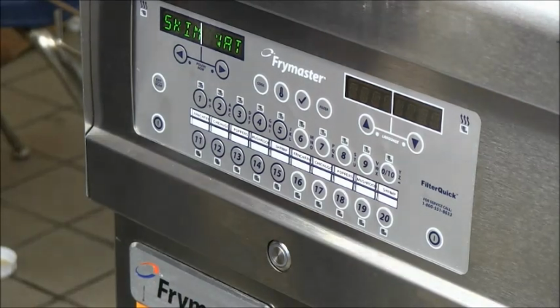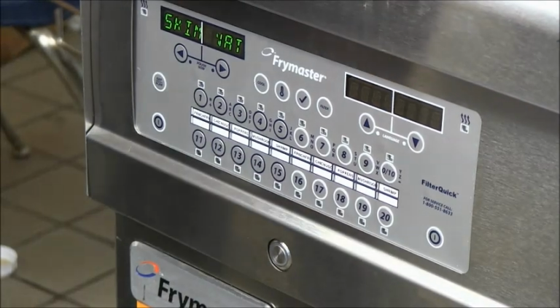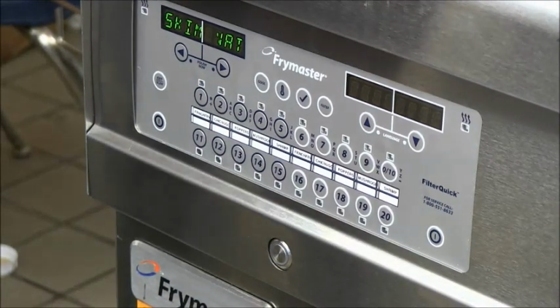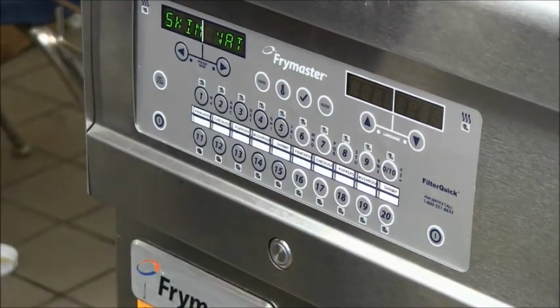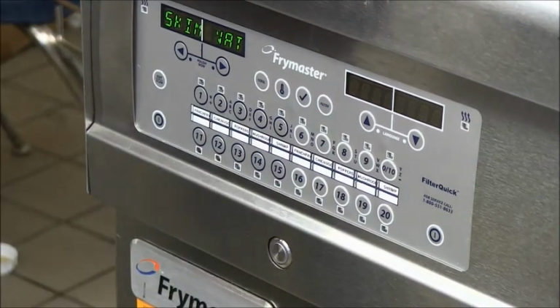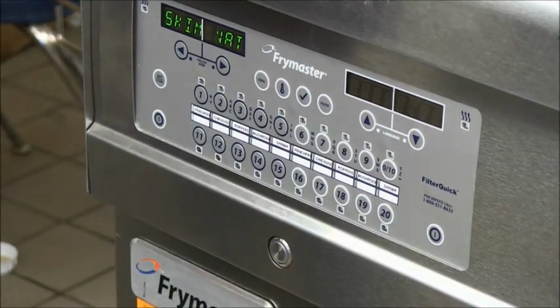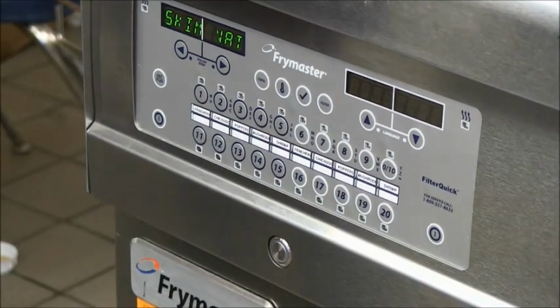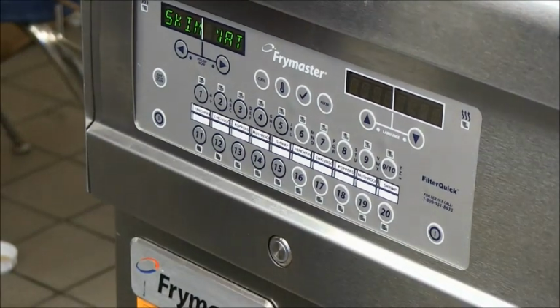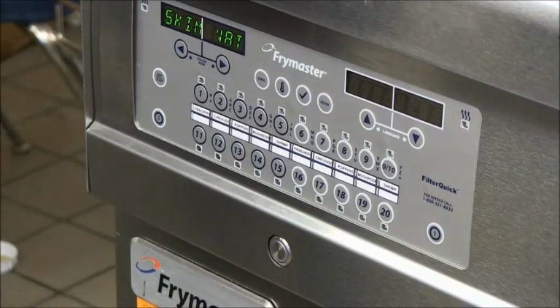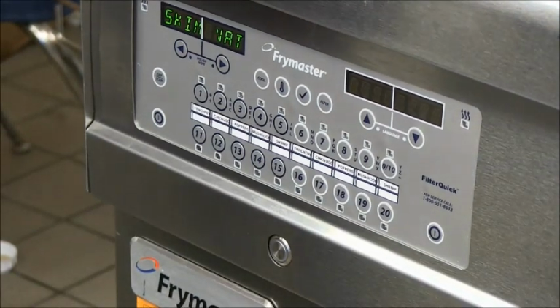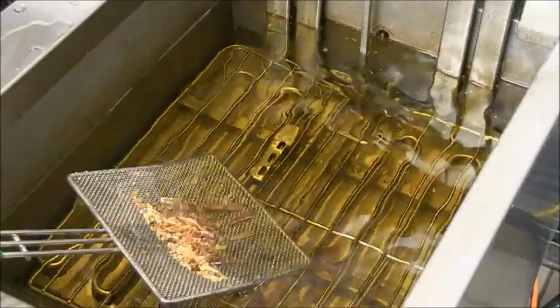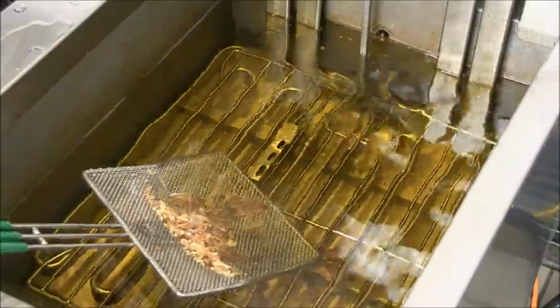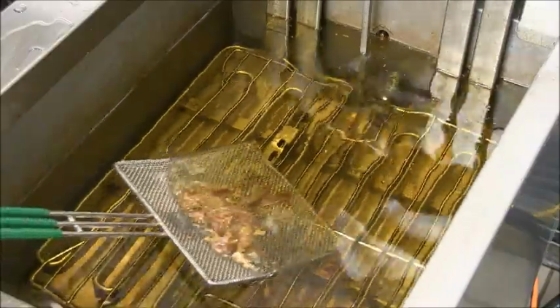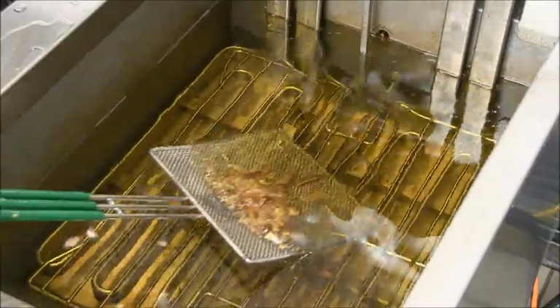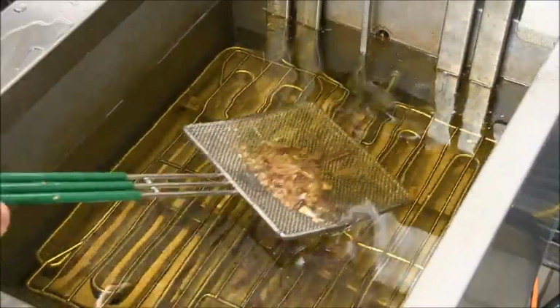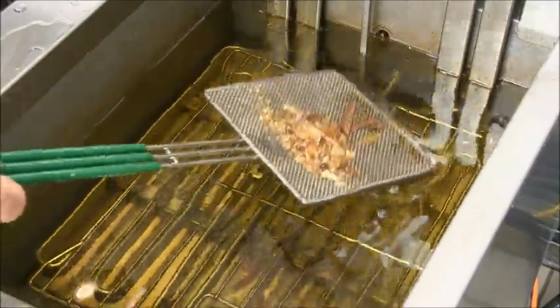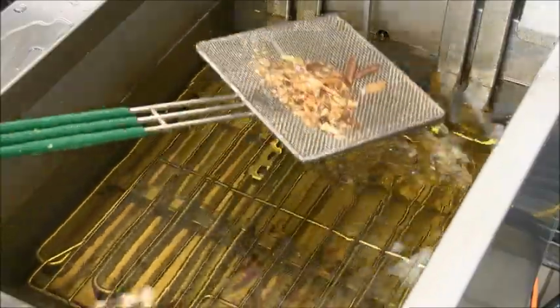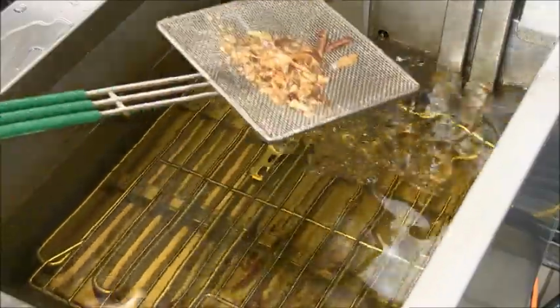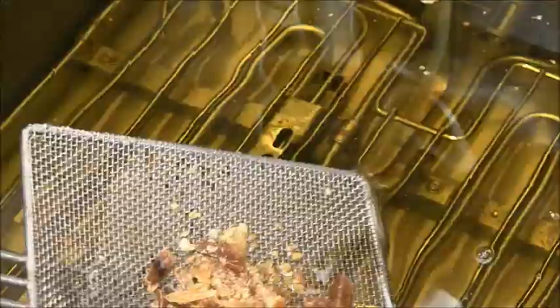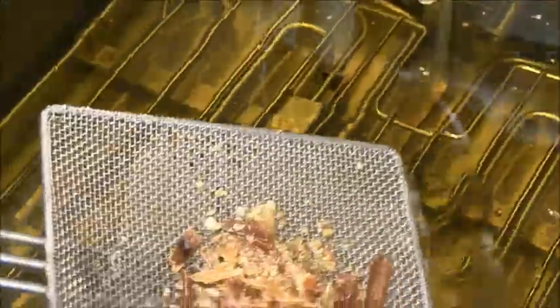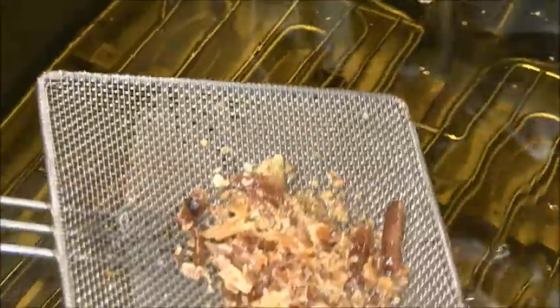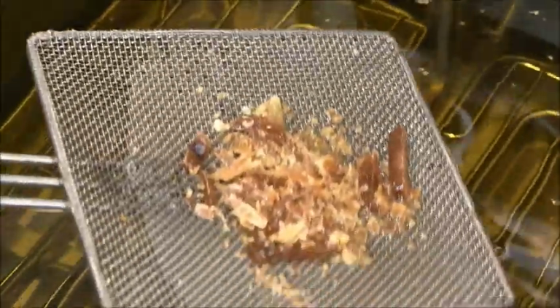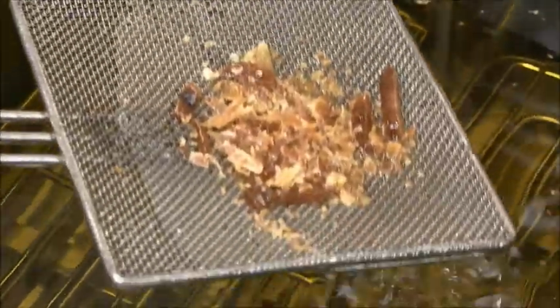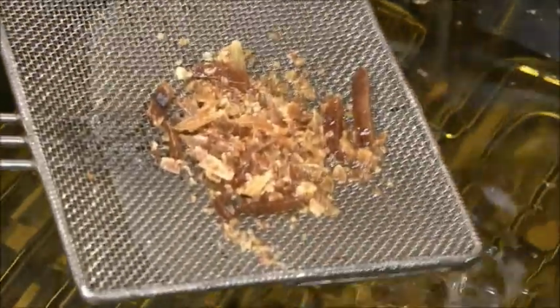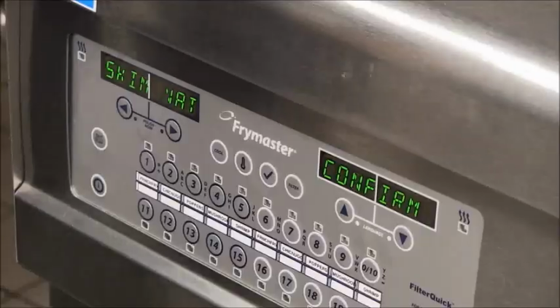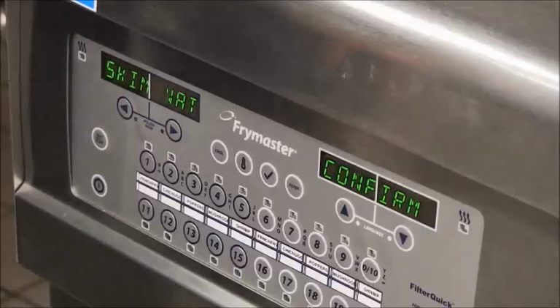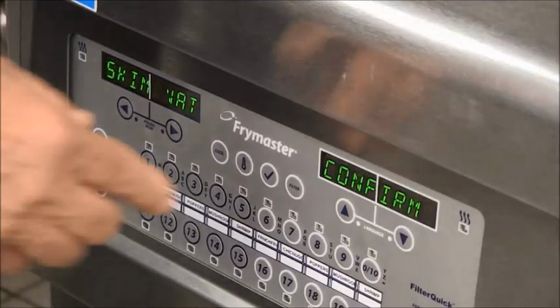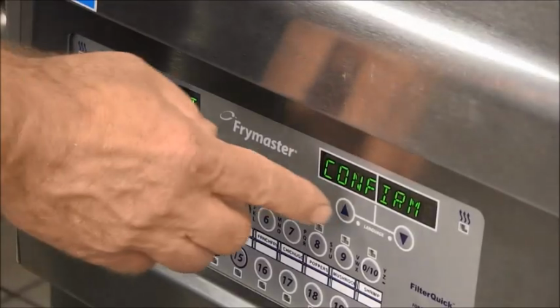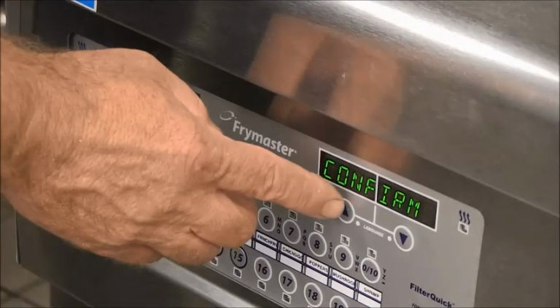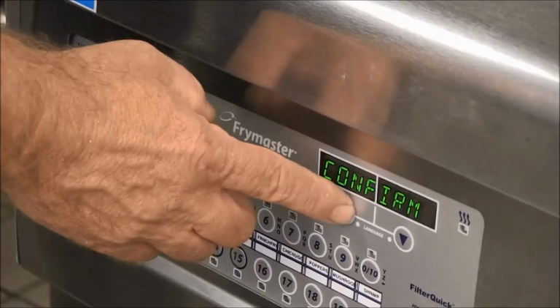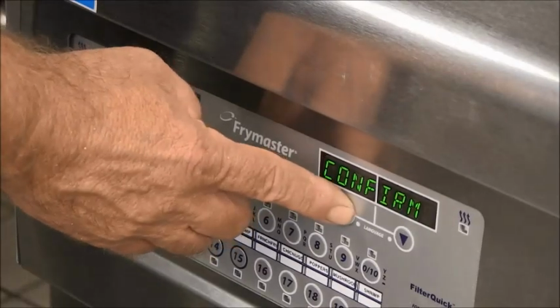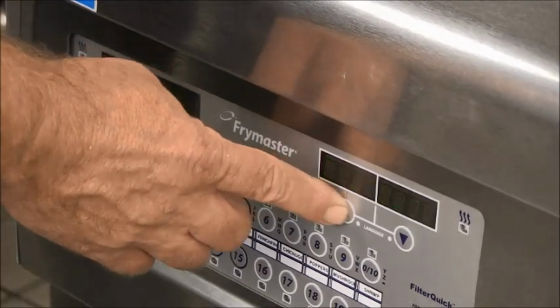Press the arrow under yes. The controller prompts to skim the vat. Clear large debris from the oil, then confirm with the arrow under yes.